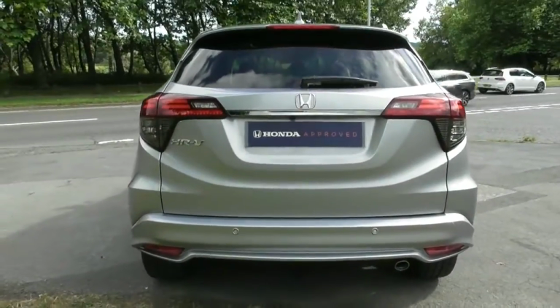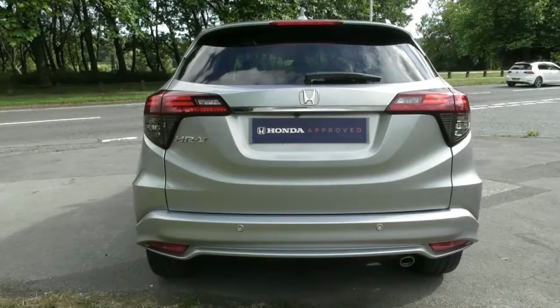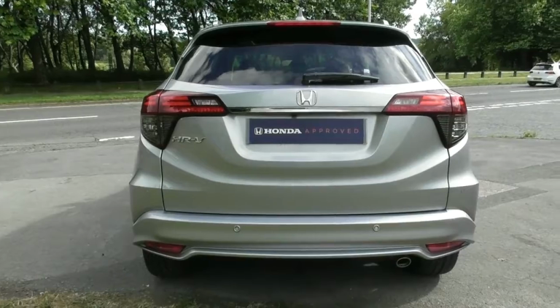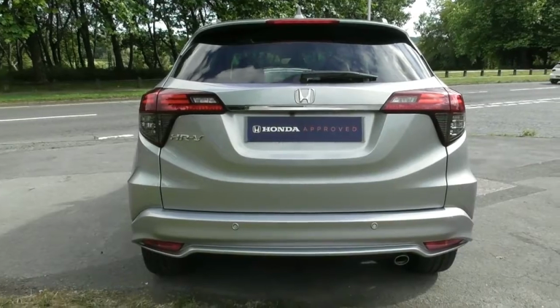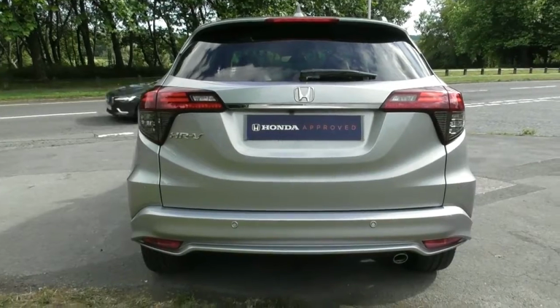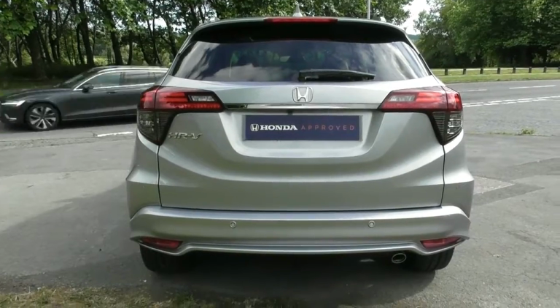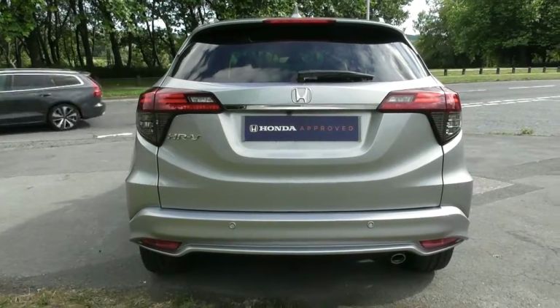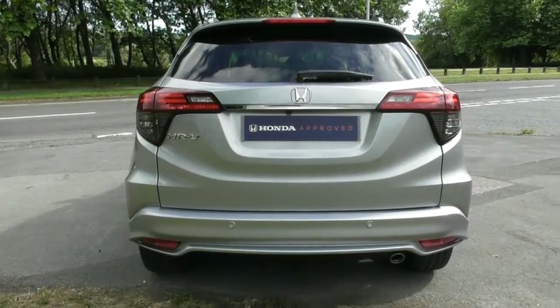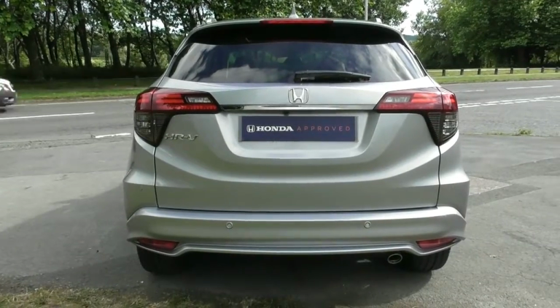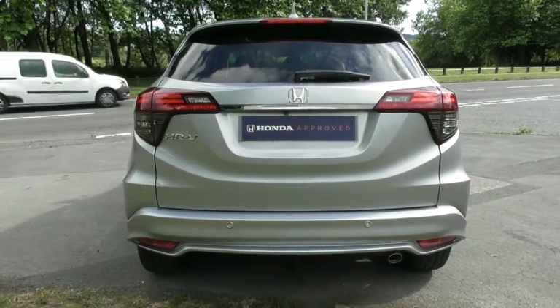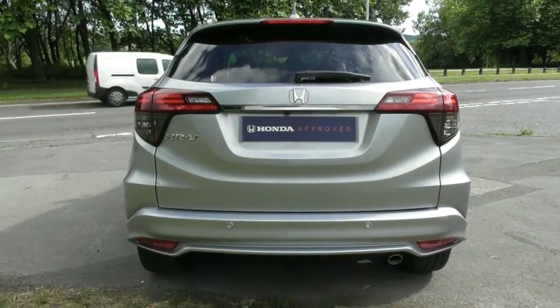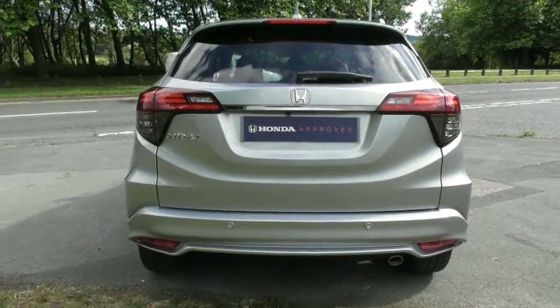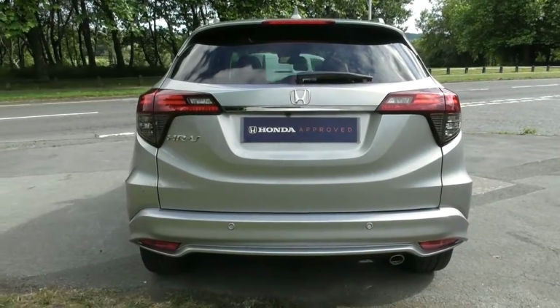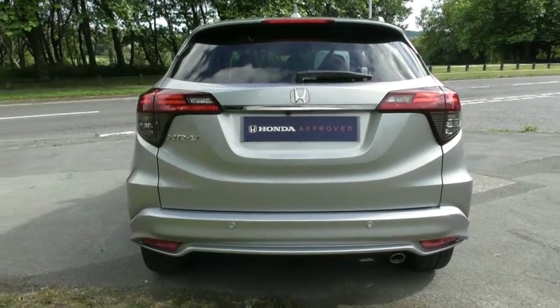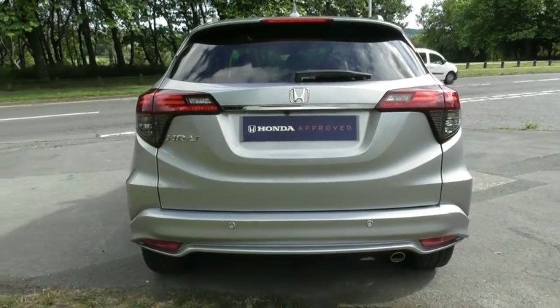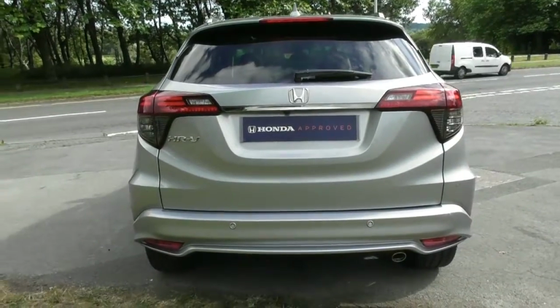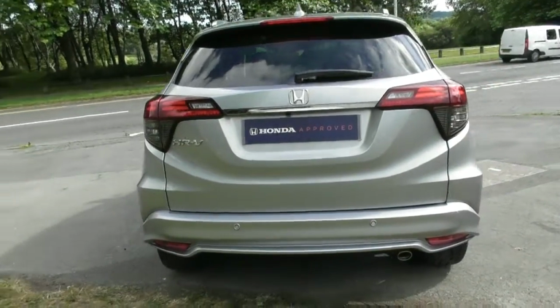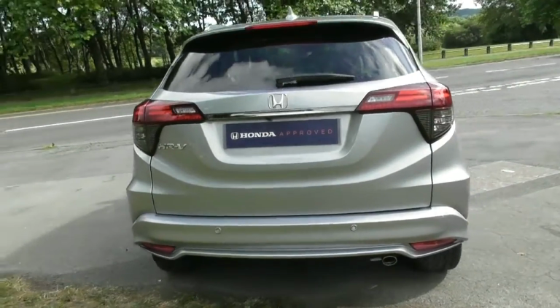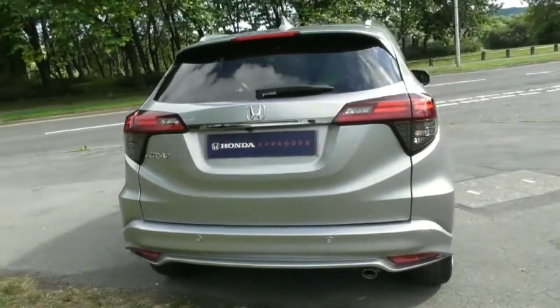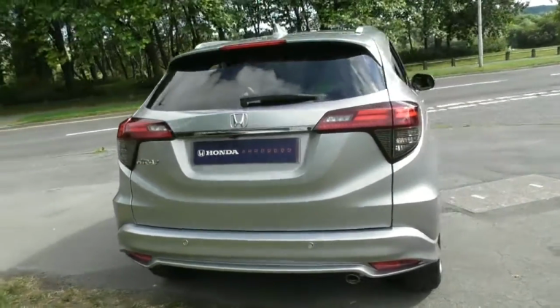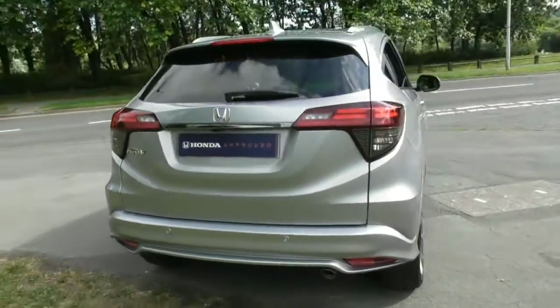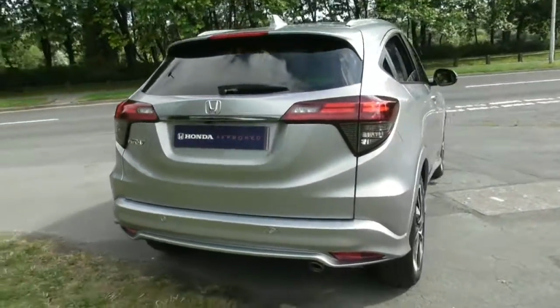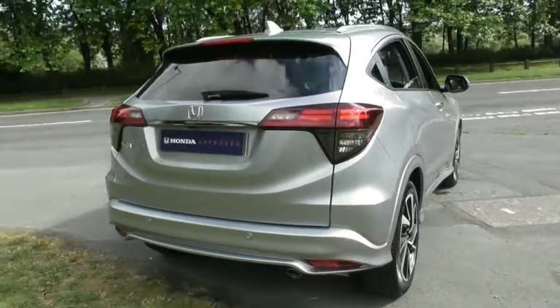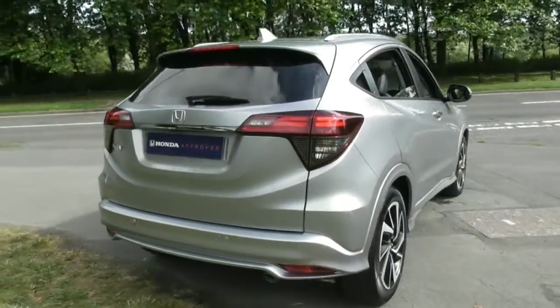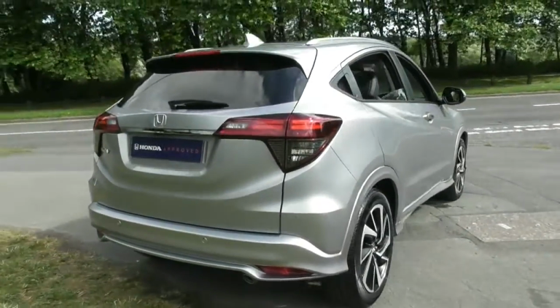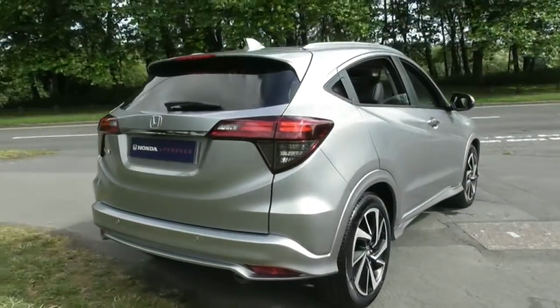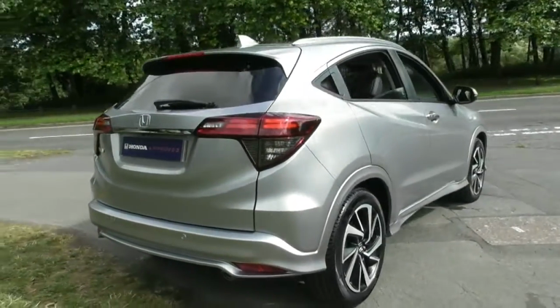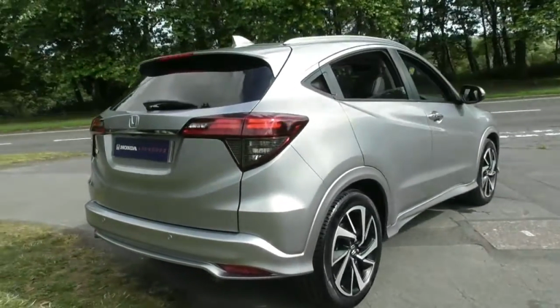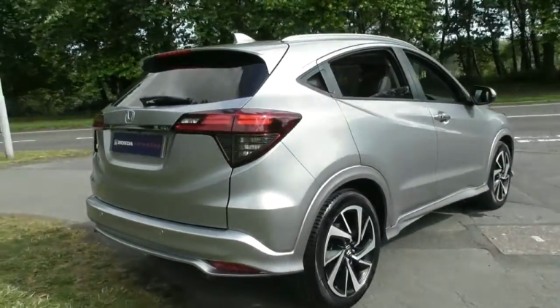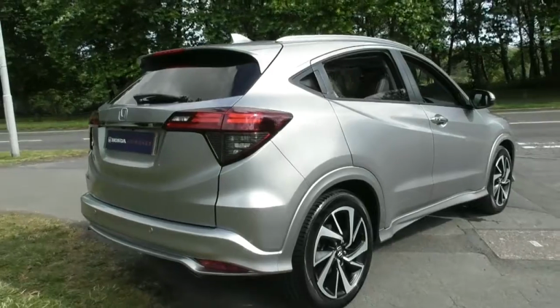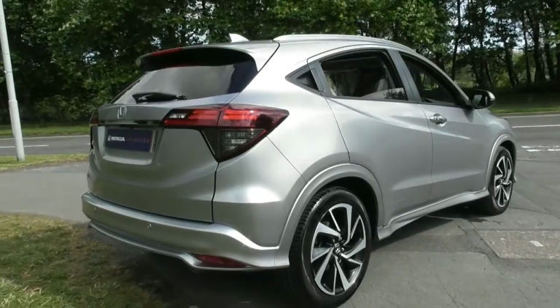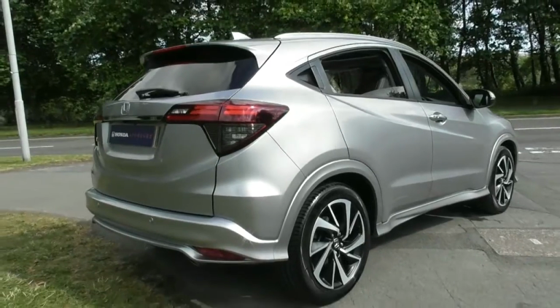You can extend your peace of mind with an additional 12 months guarantee, currently only £299.